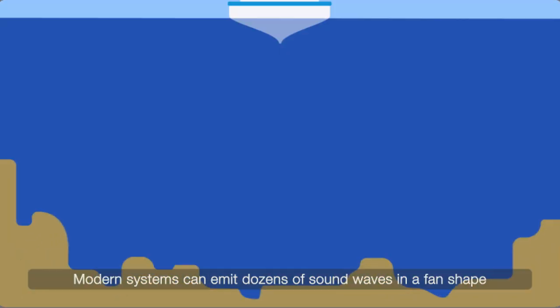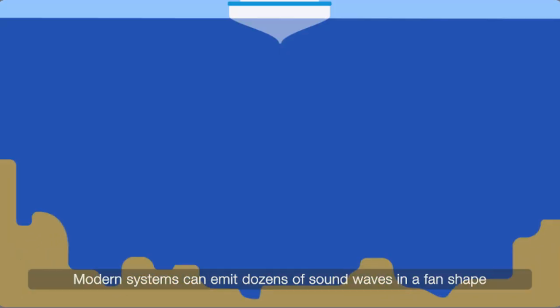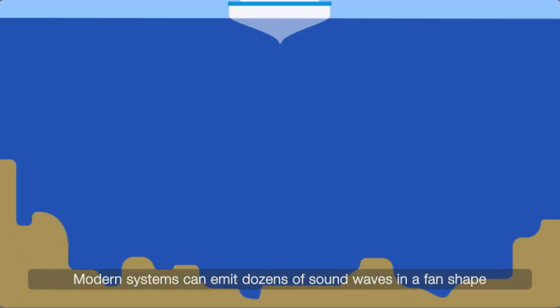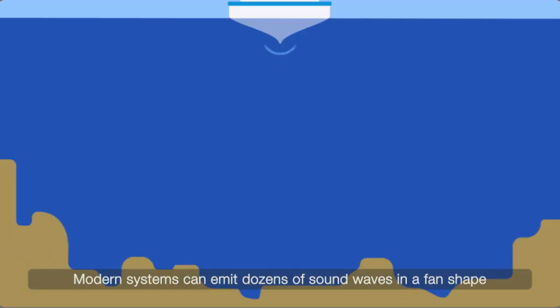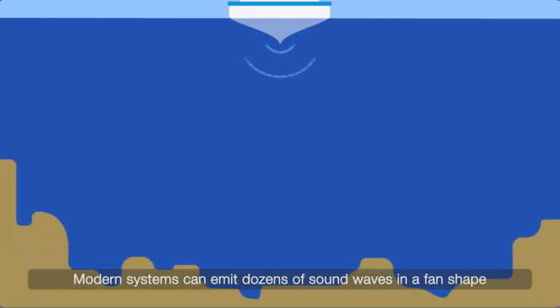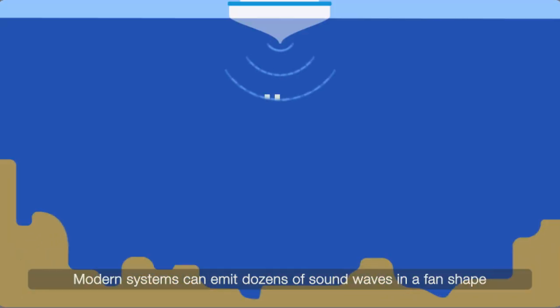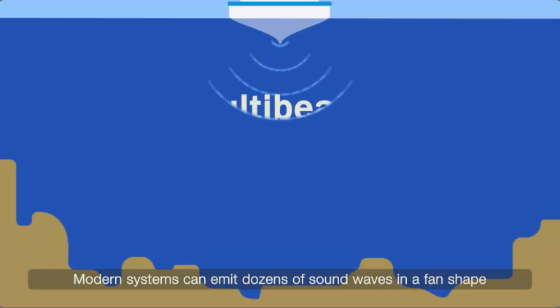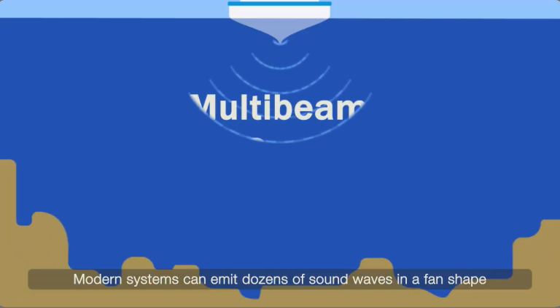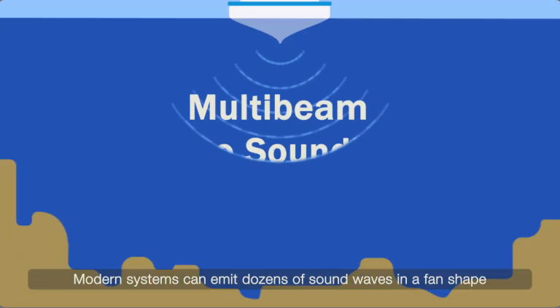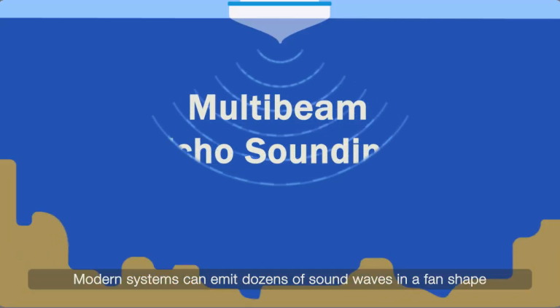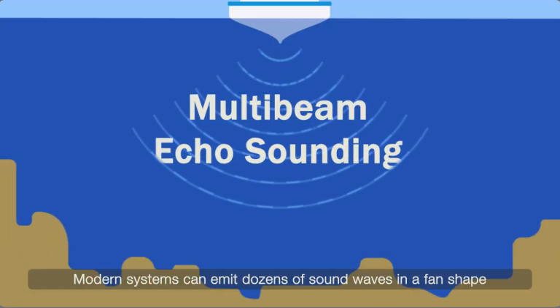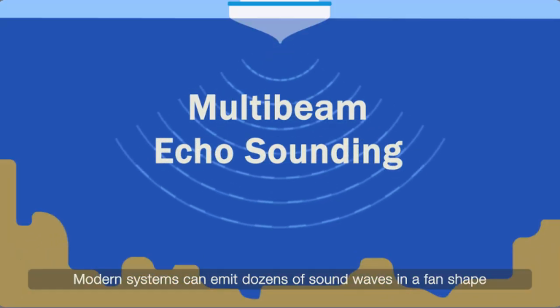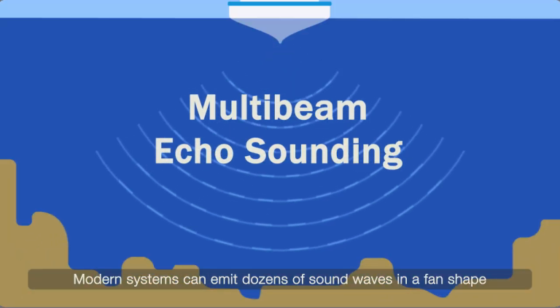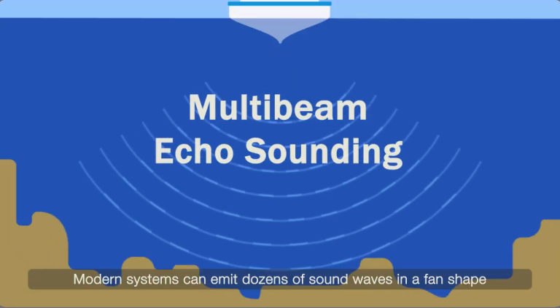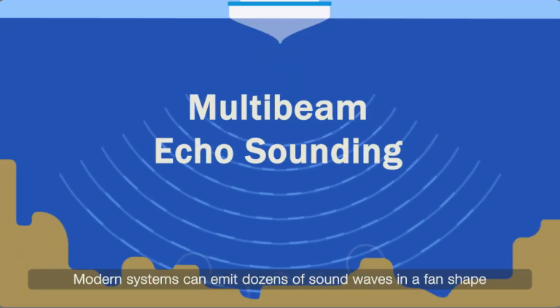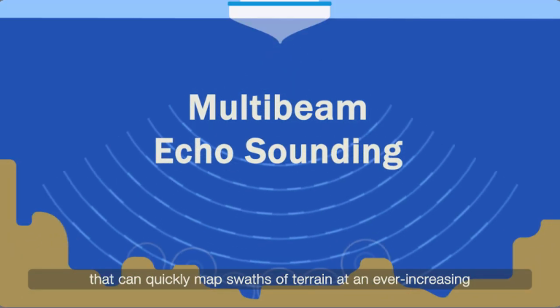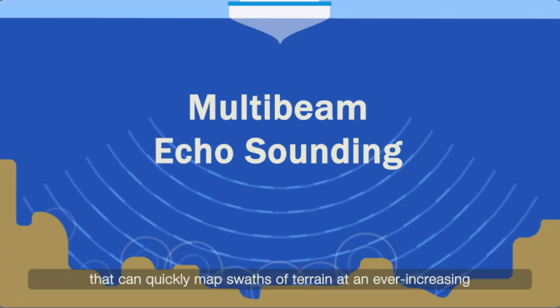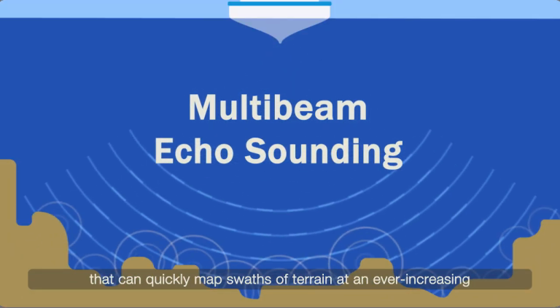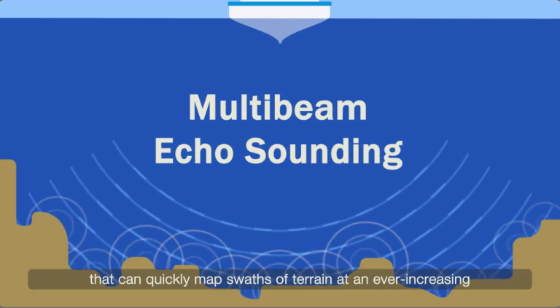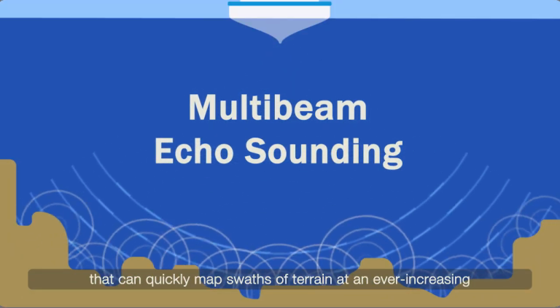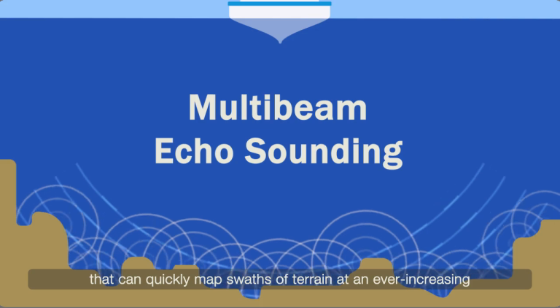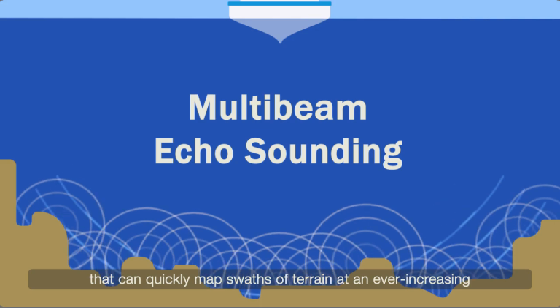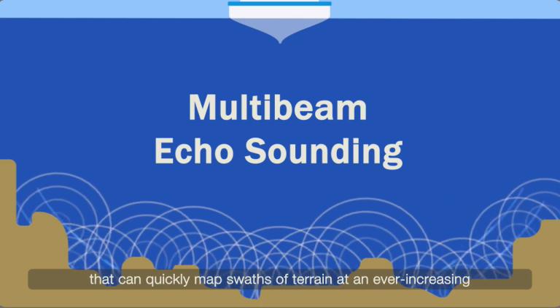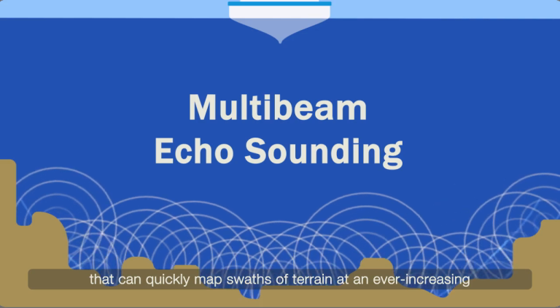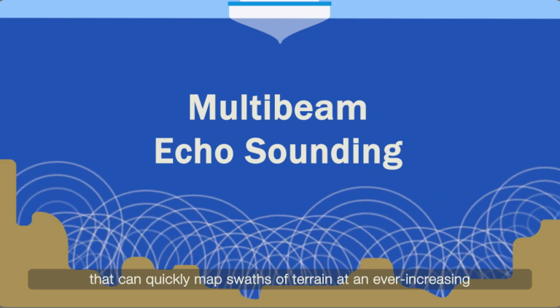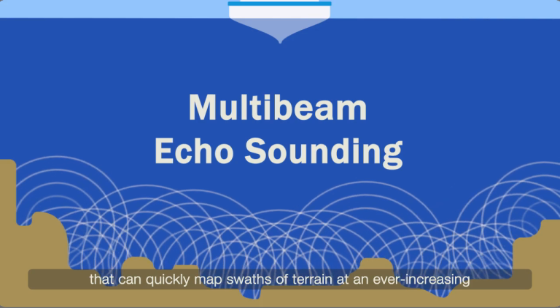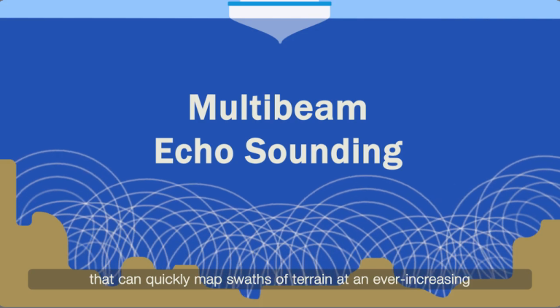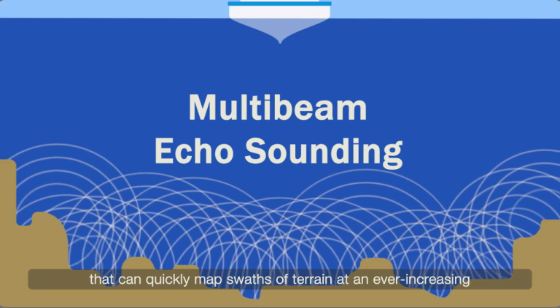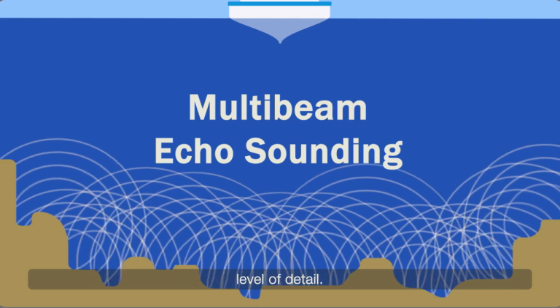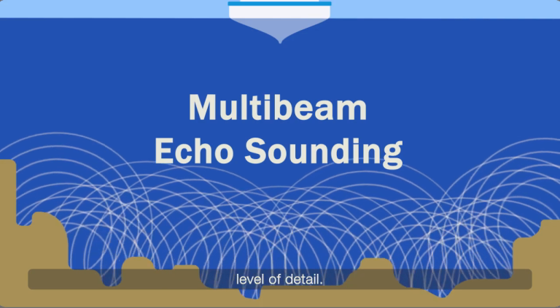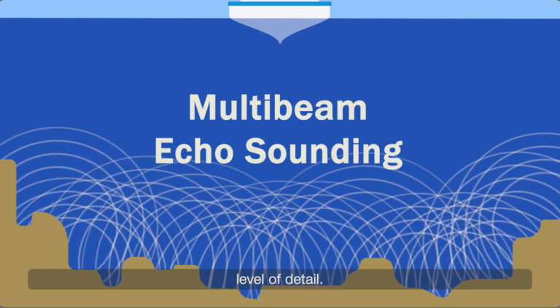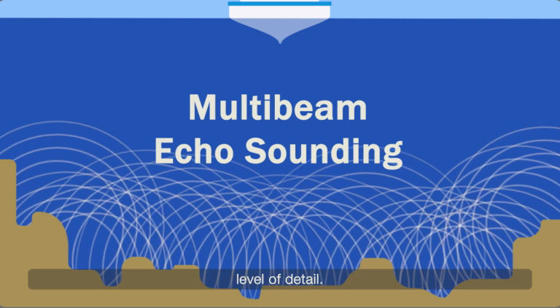Modern systems can emit dozens of sound waves in a fan shape that can quickly map swaths of terrain at an ever-increasing level of detail.